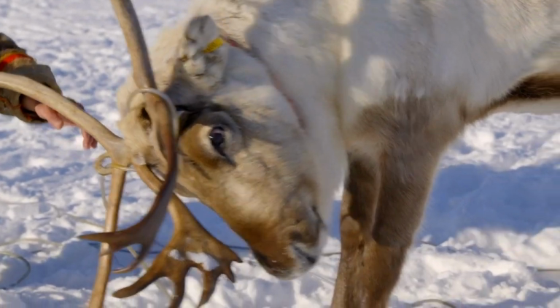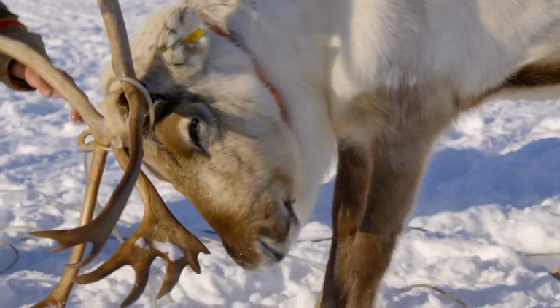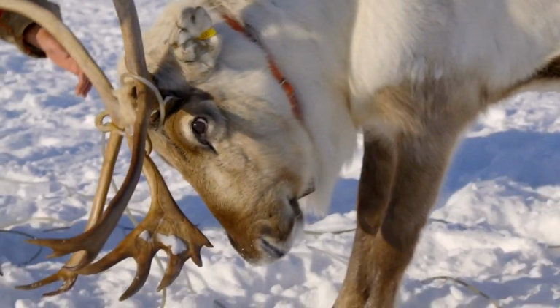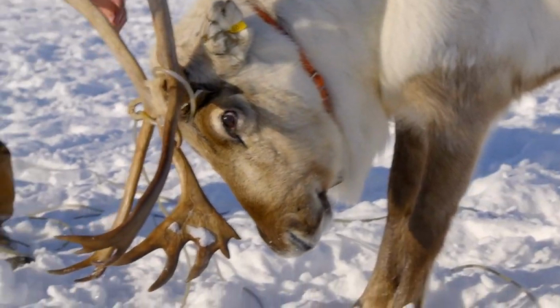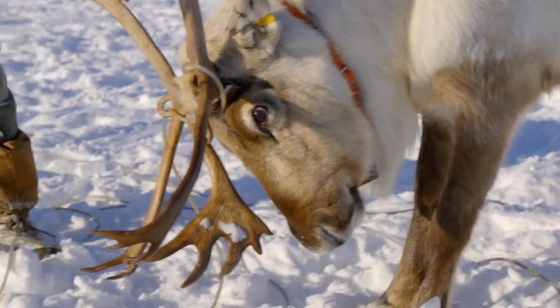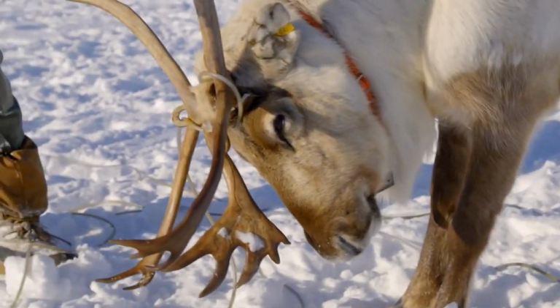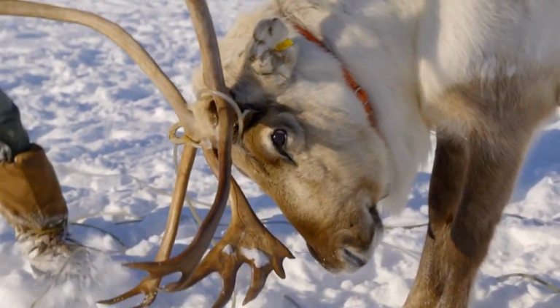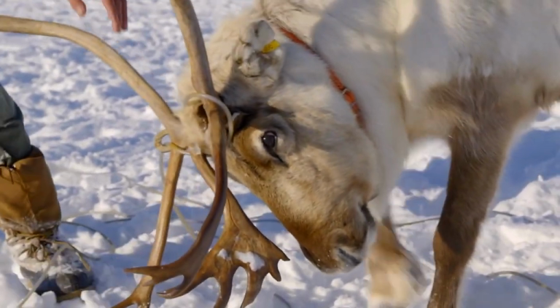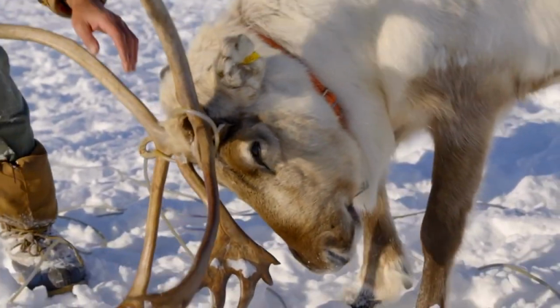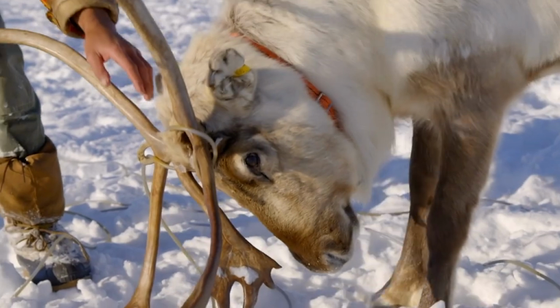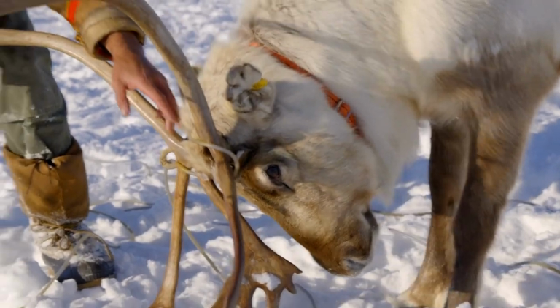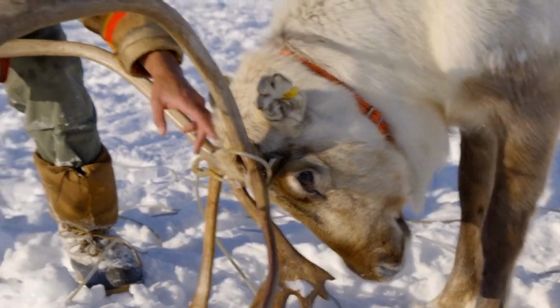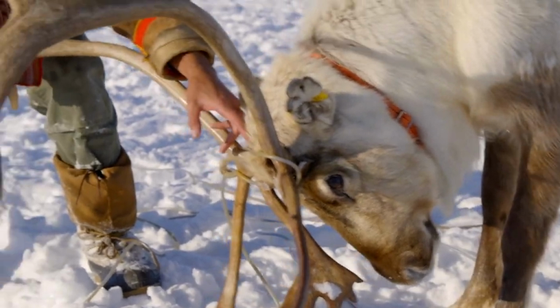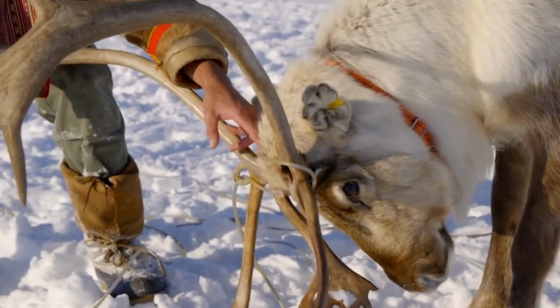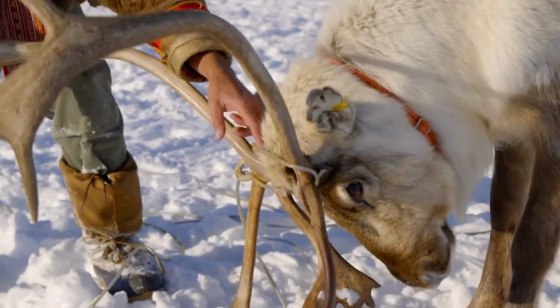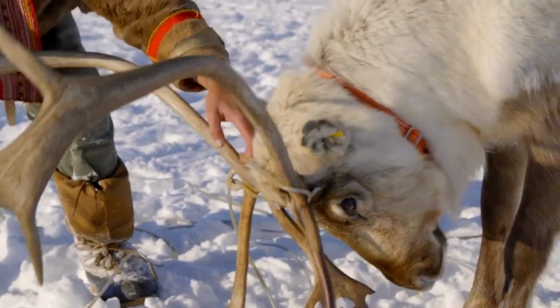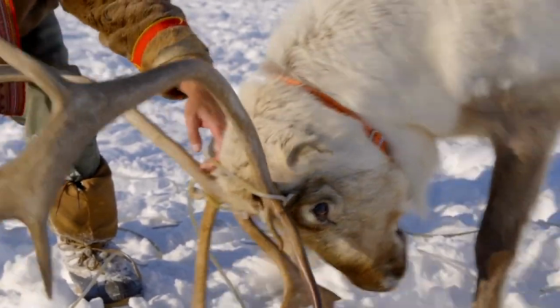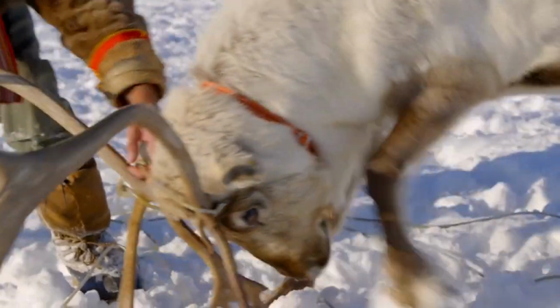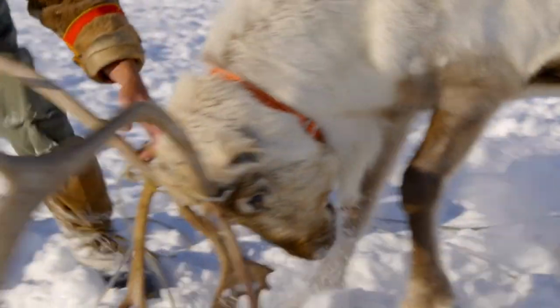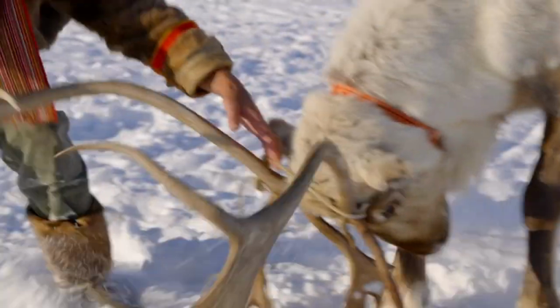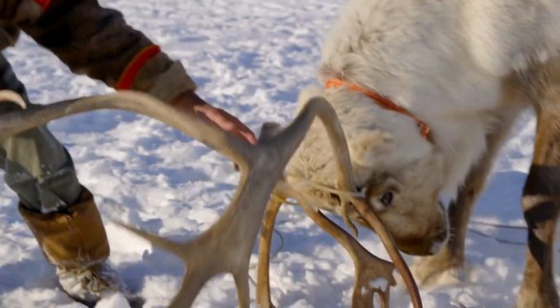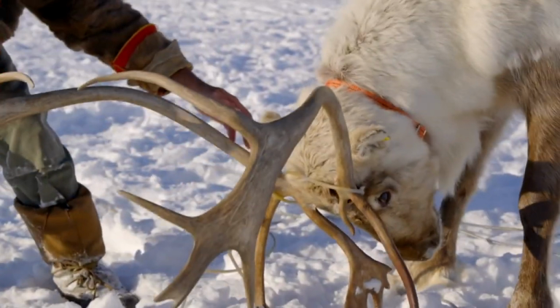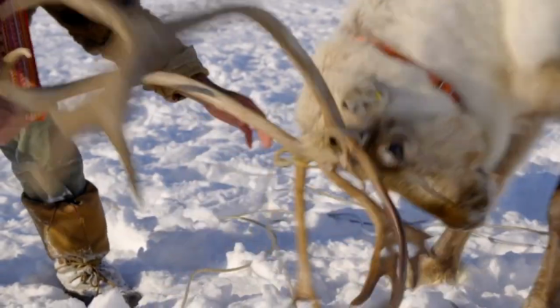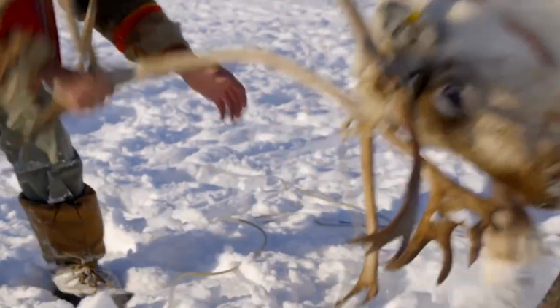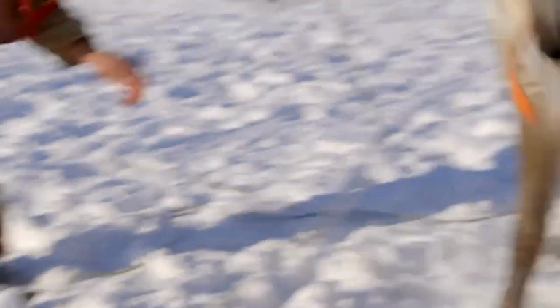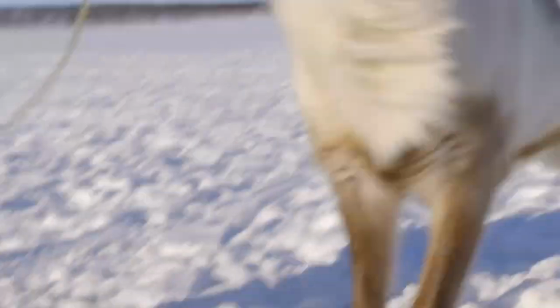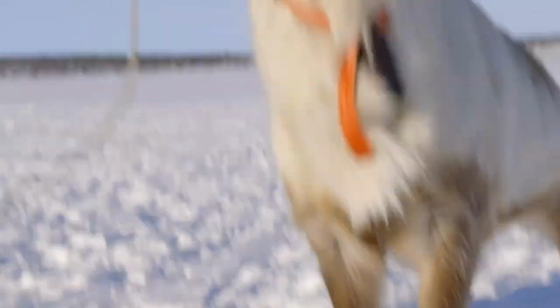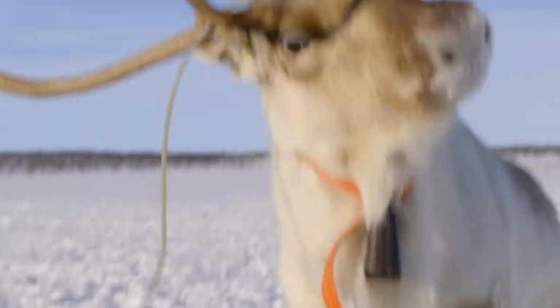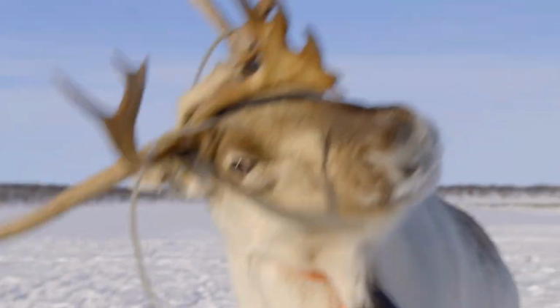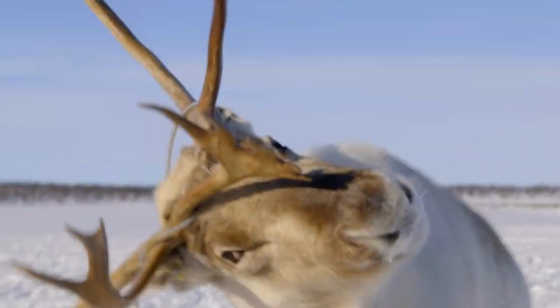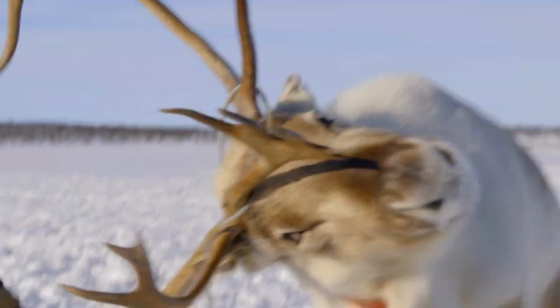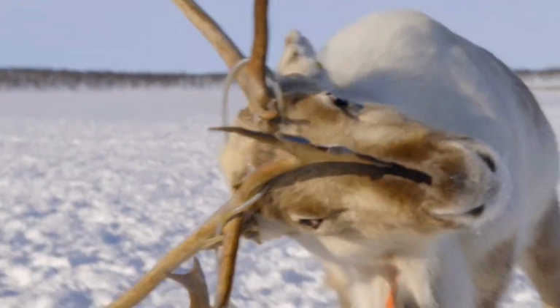Reindeer herding is one of the most dangerous jobs in Scandinavia, and mortality rates are double that of any other farmers.